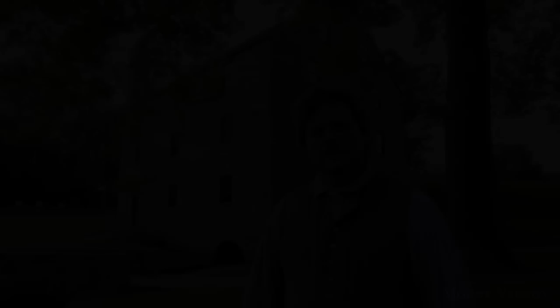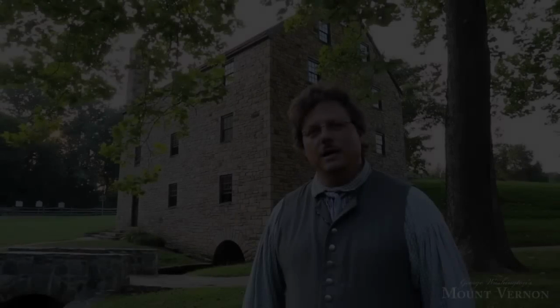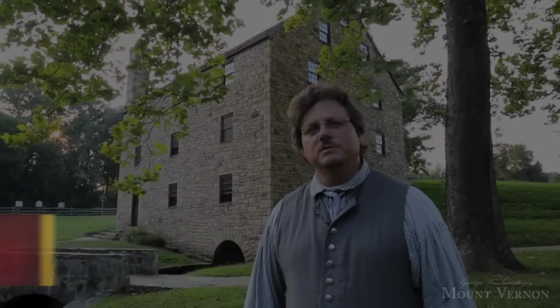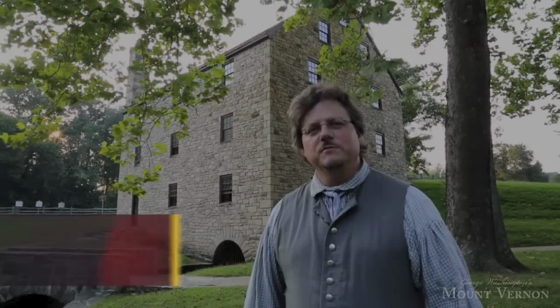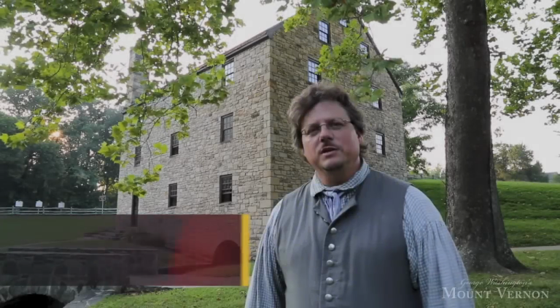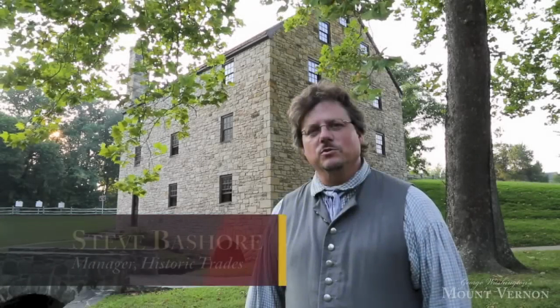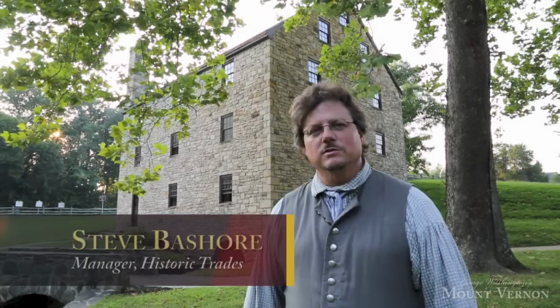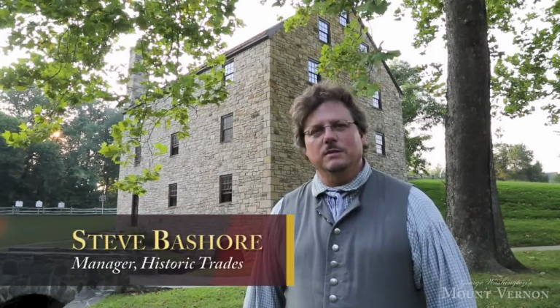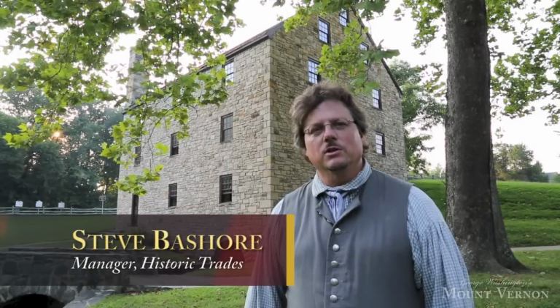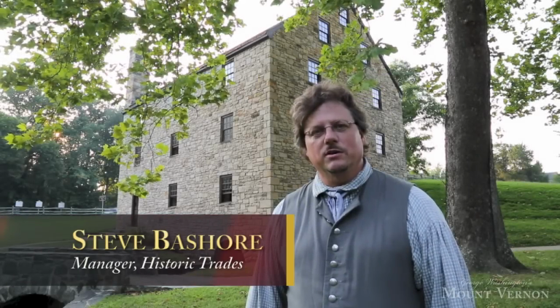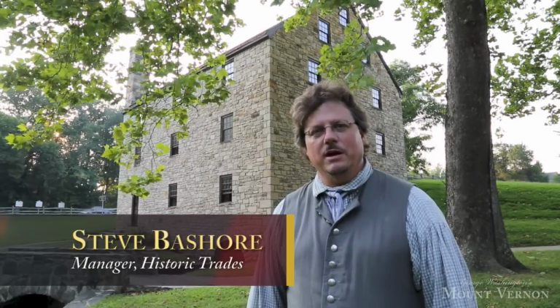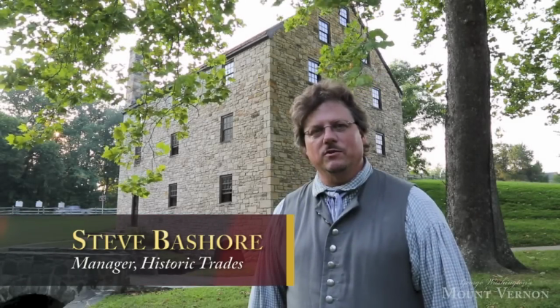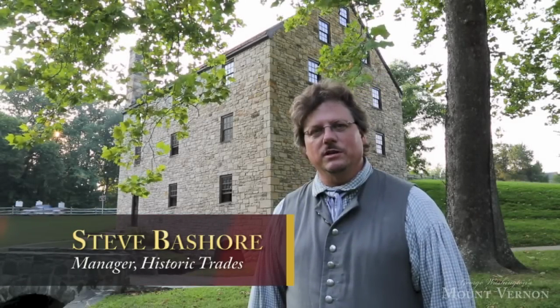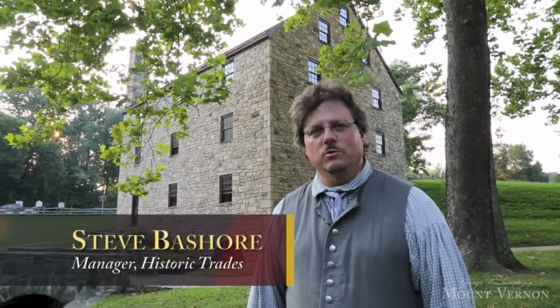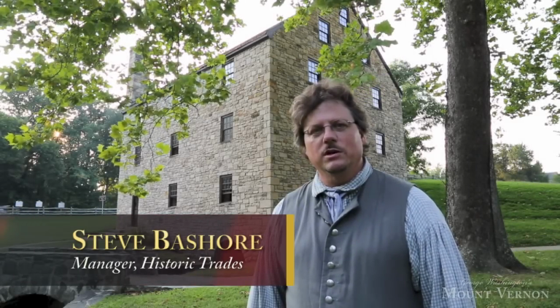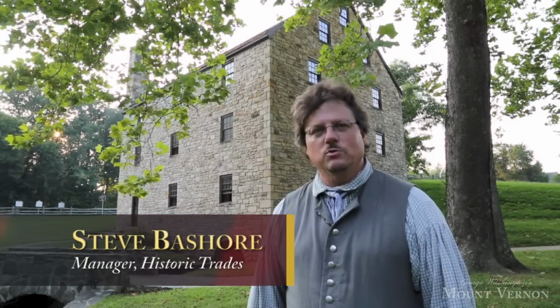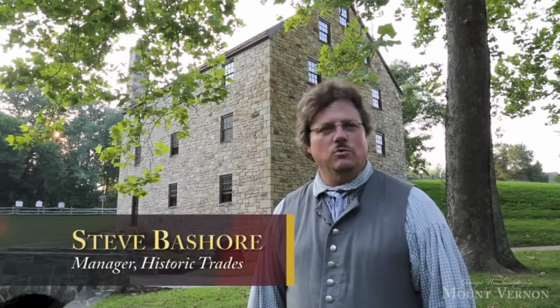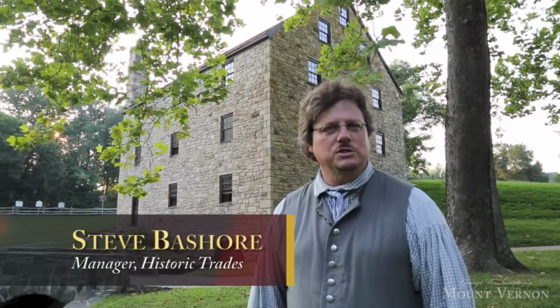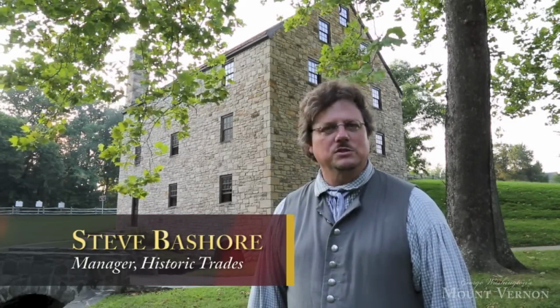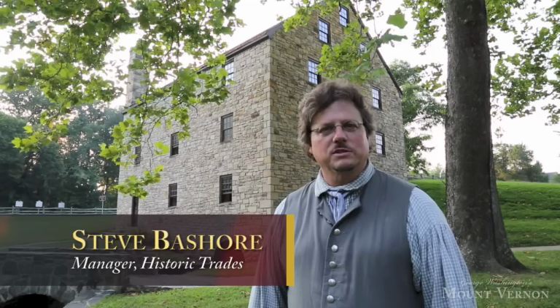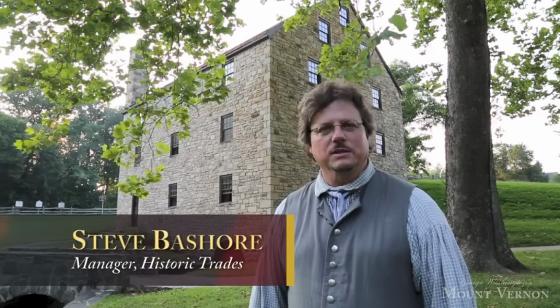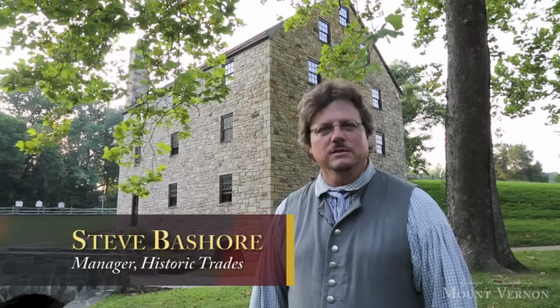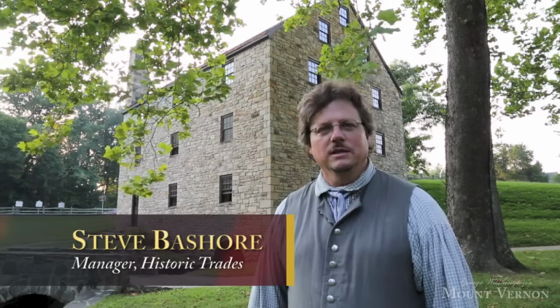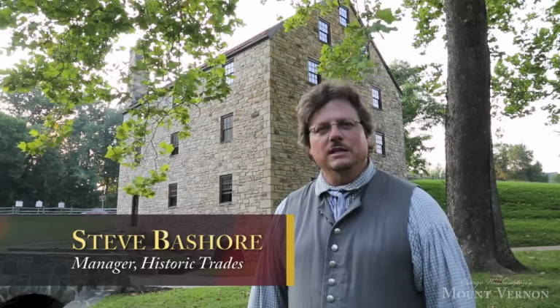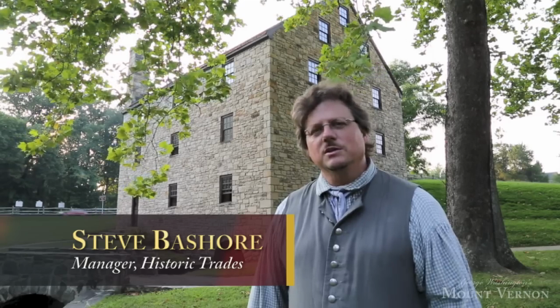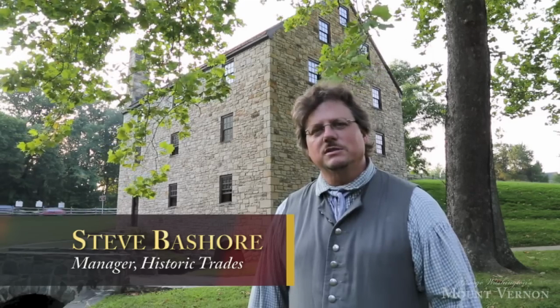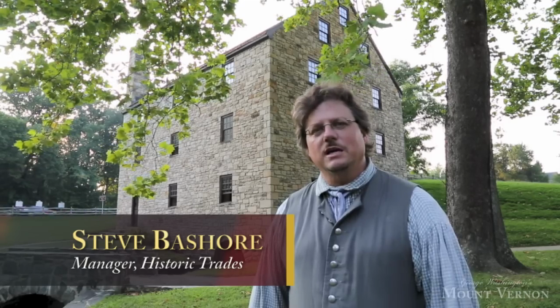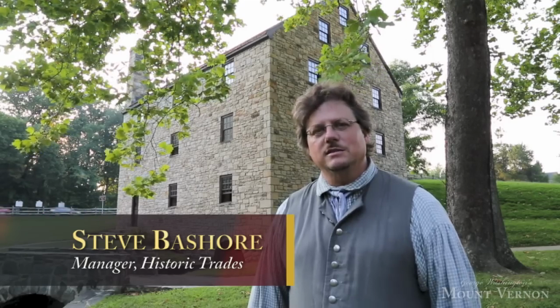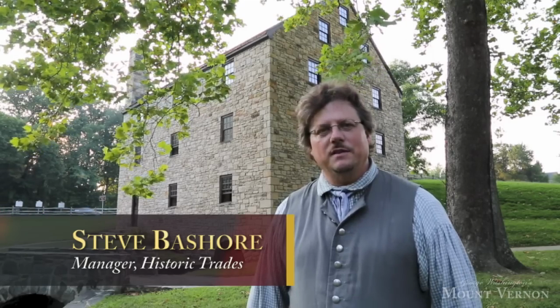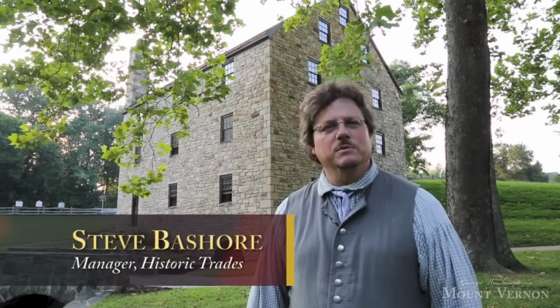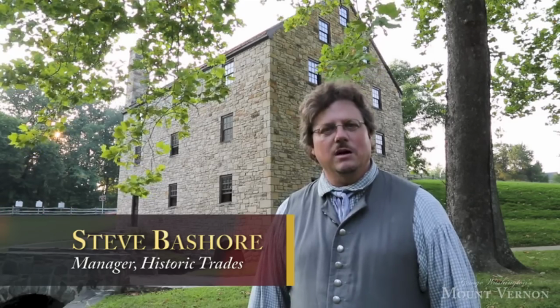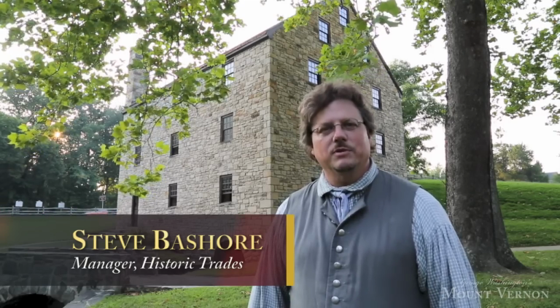Hi, I'm Steve Bayshore, a miller here at Mount Vernon, and we're here at George Washington's Grist Mill. Let's go inside and see how this mill operates.